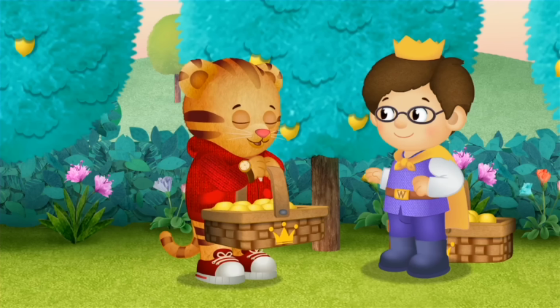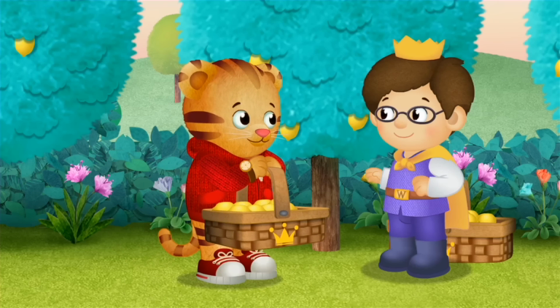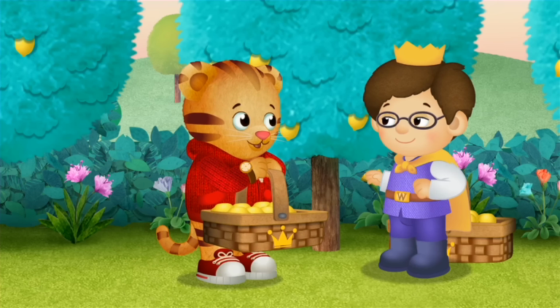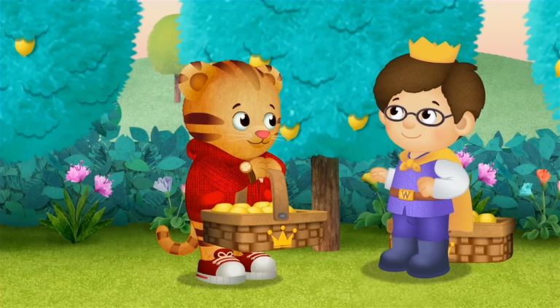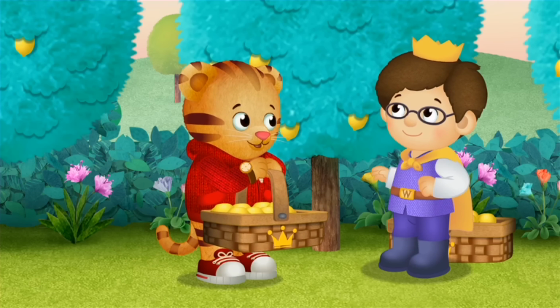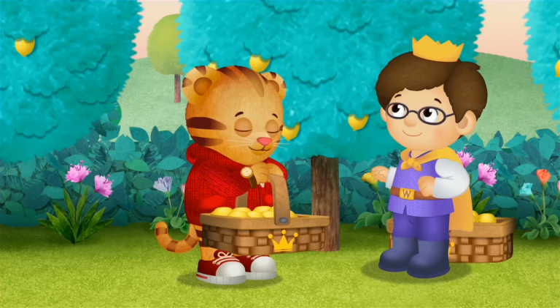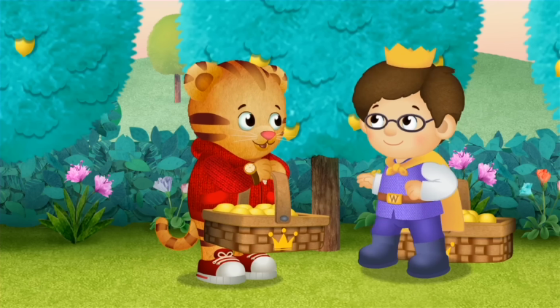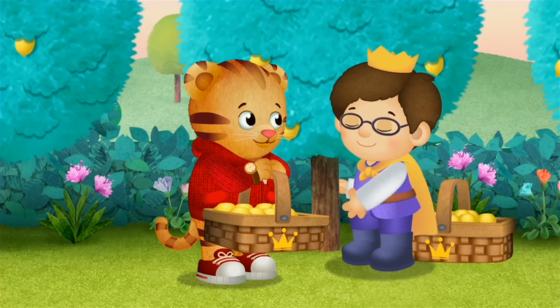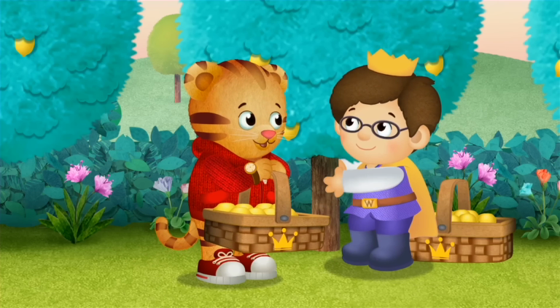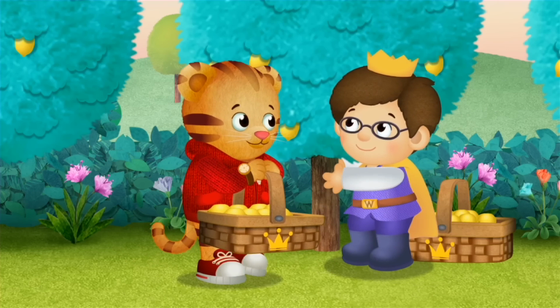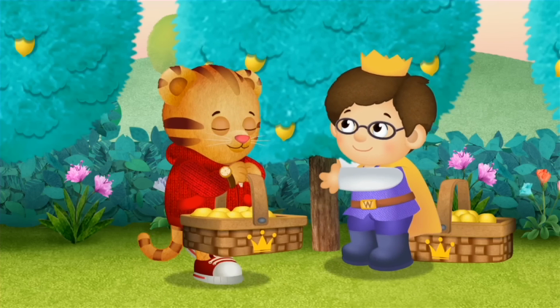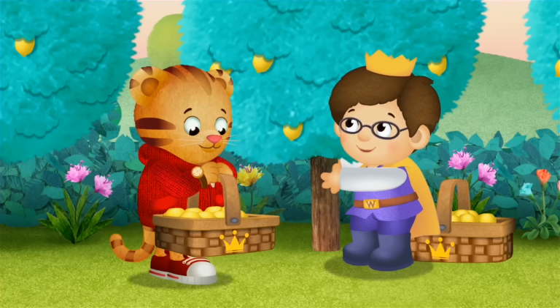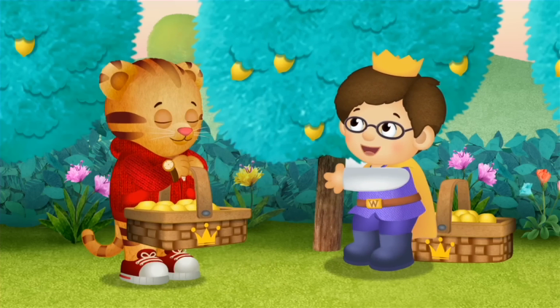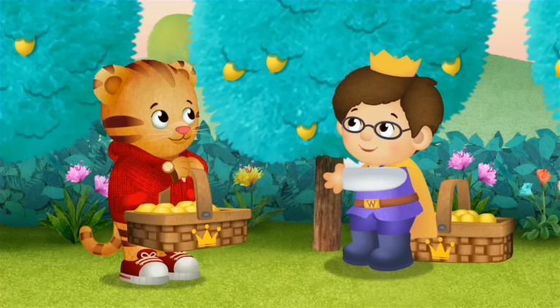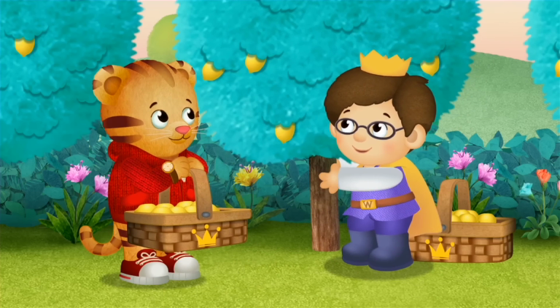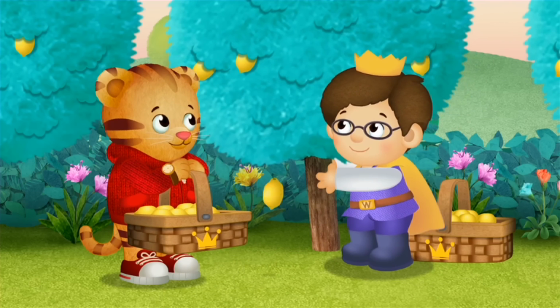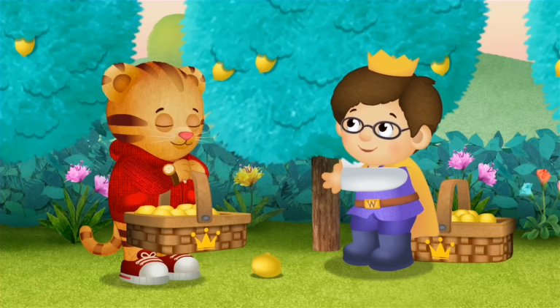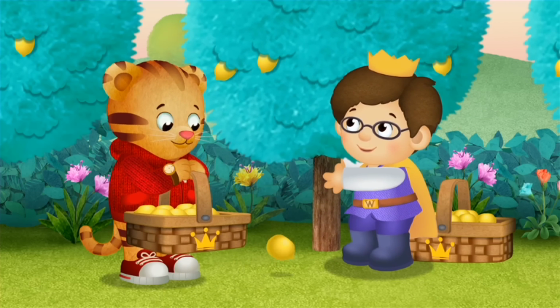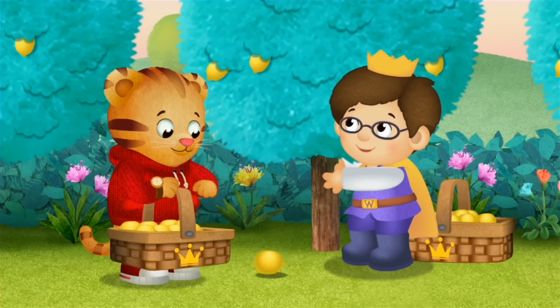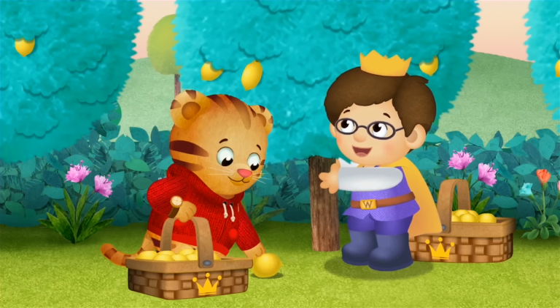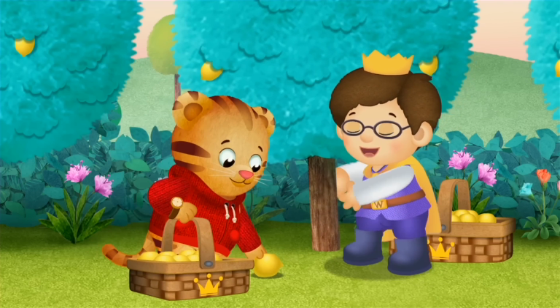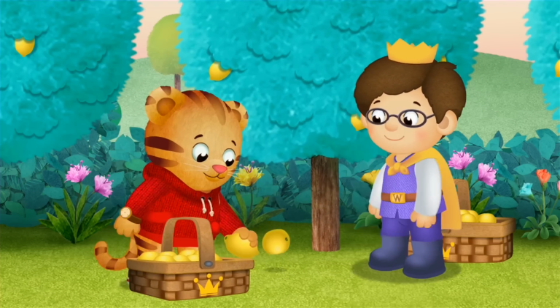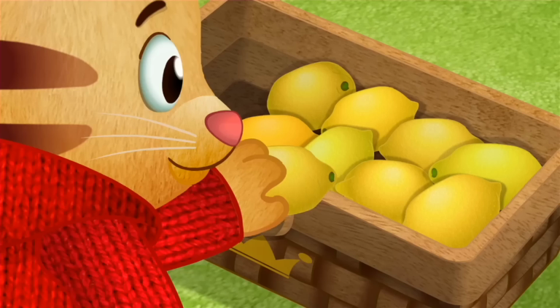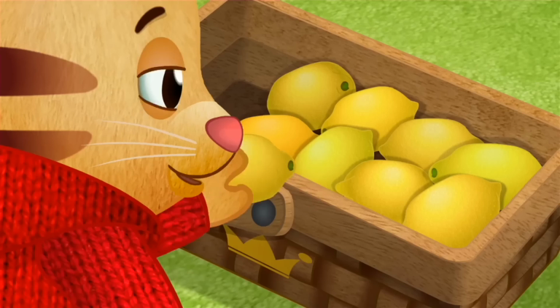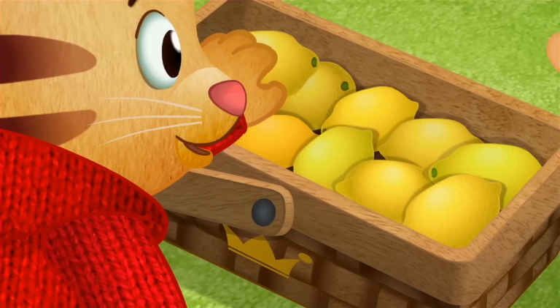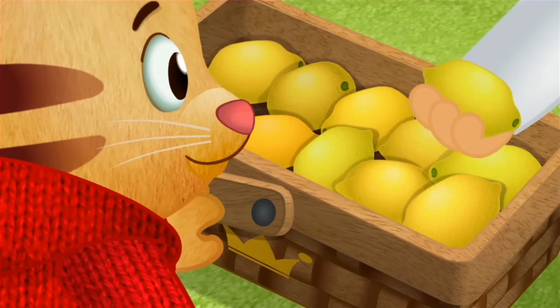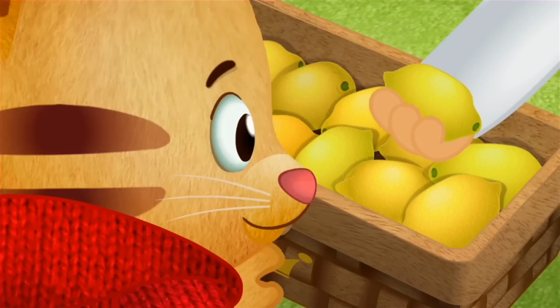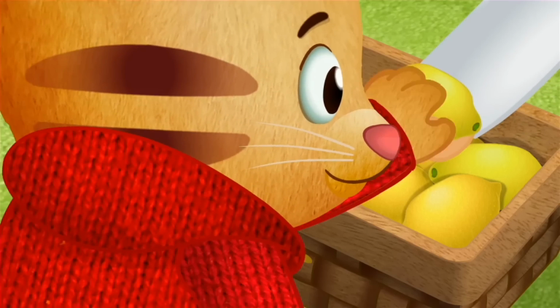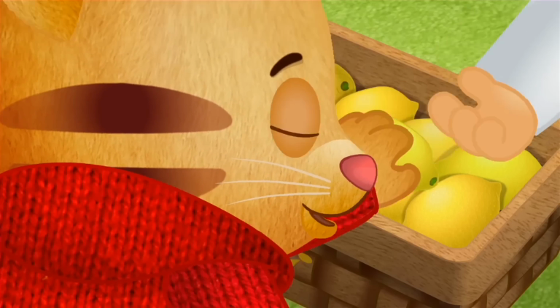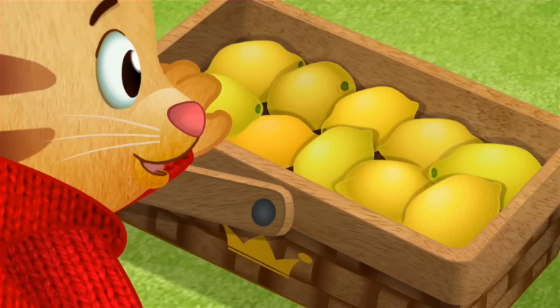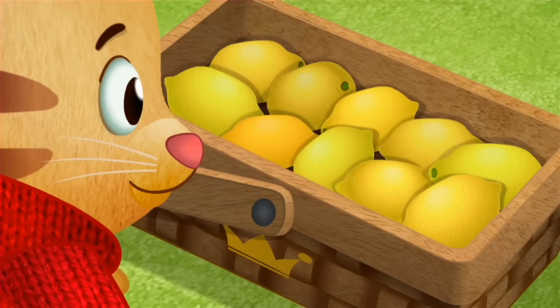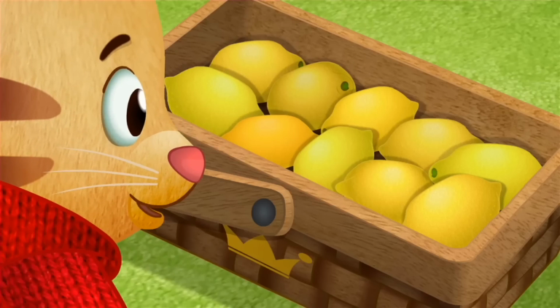Again, Prince Wednesday! Shake, shake, shake! Nine, ten lemons!